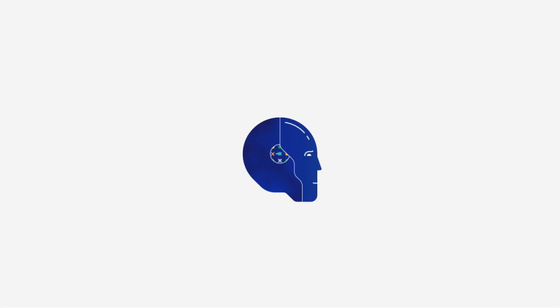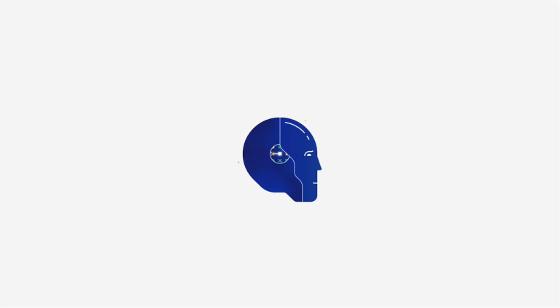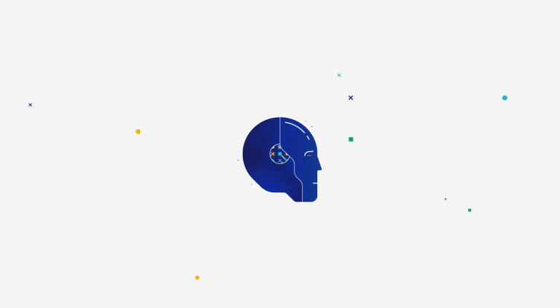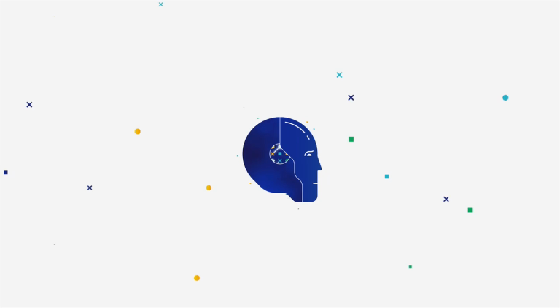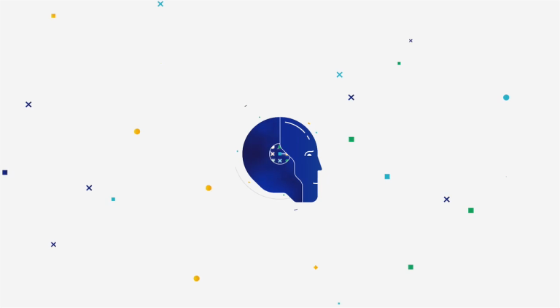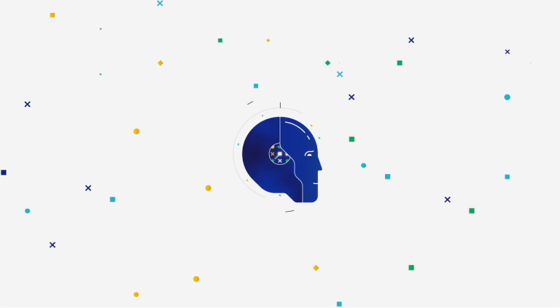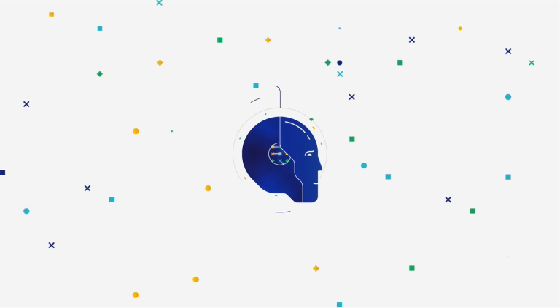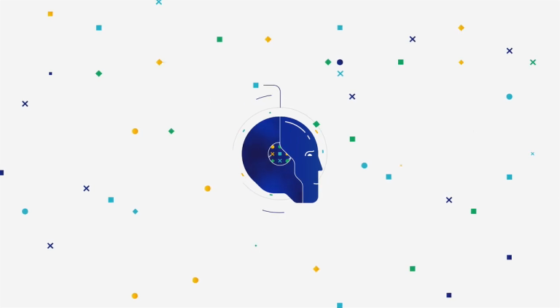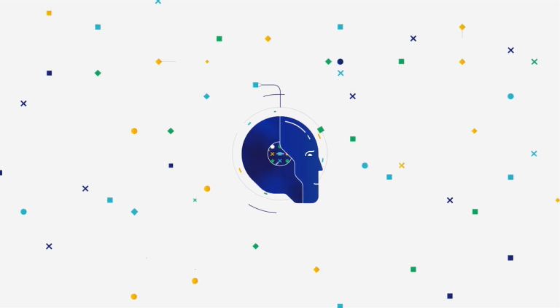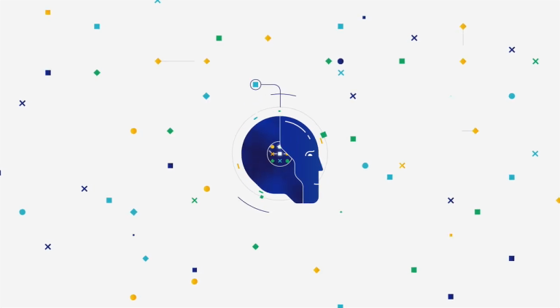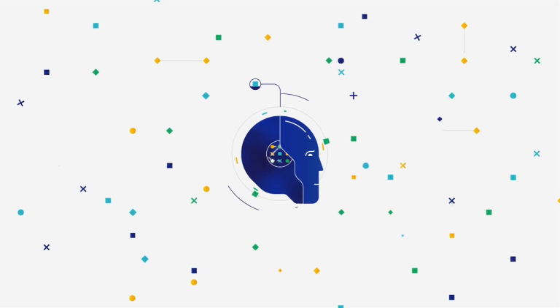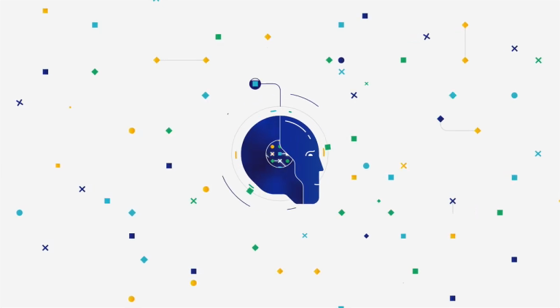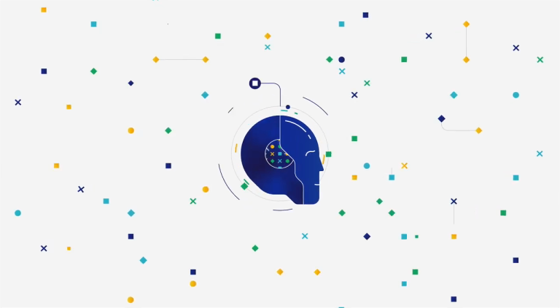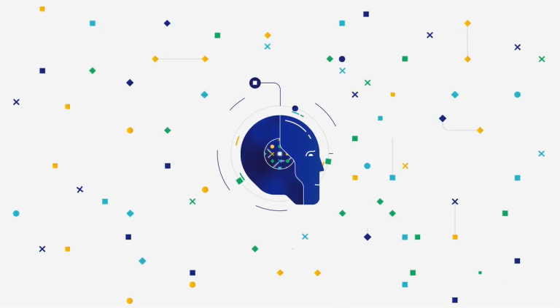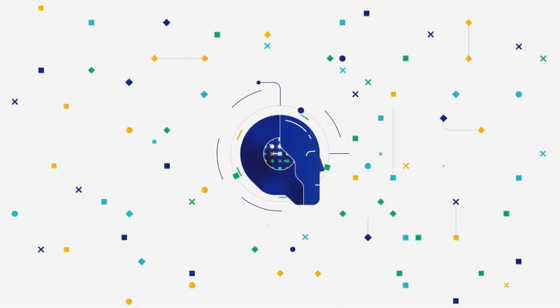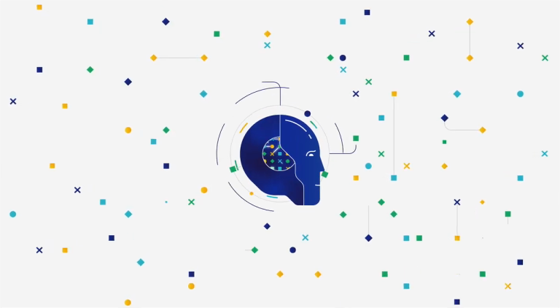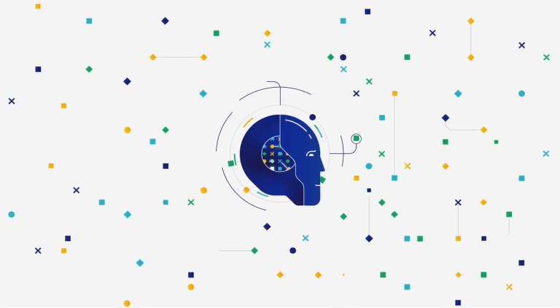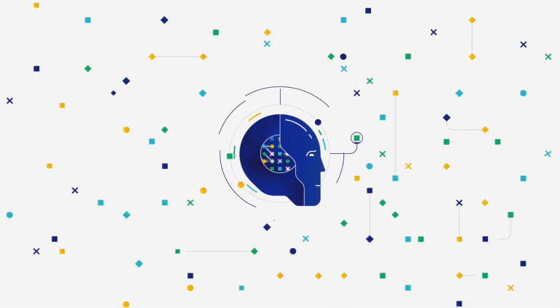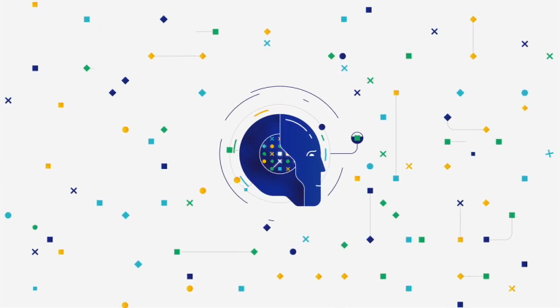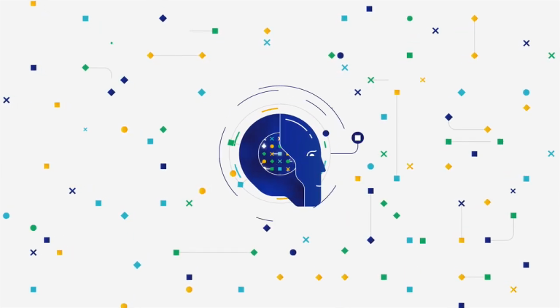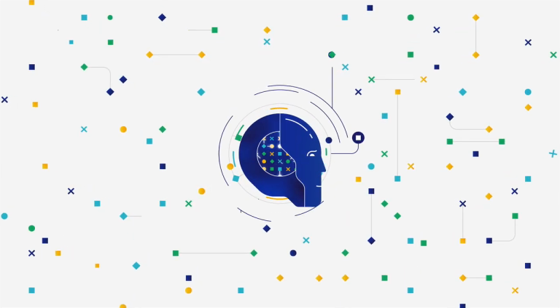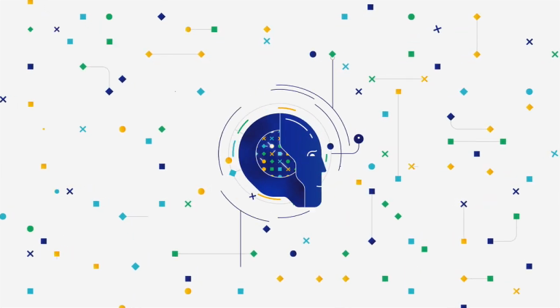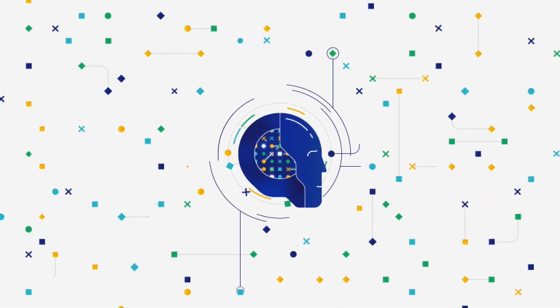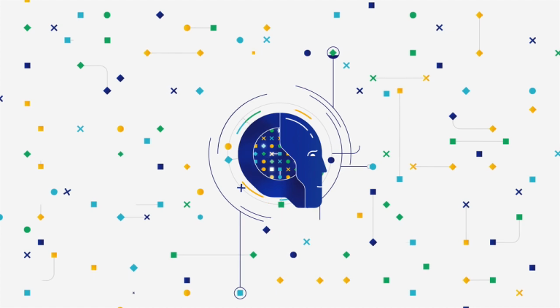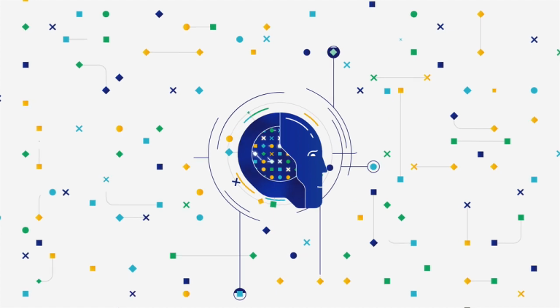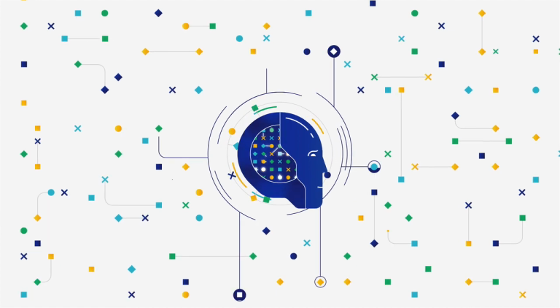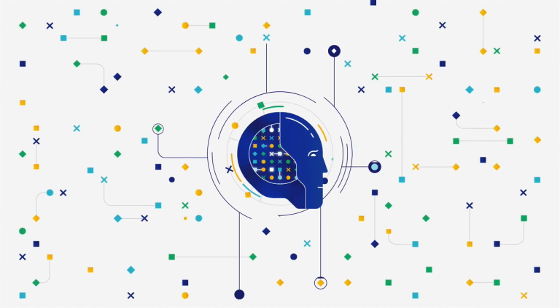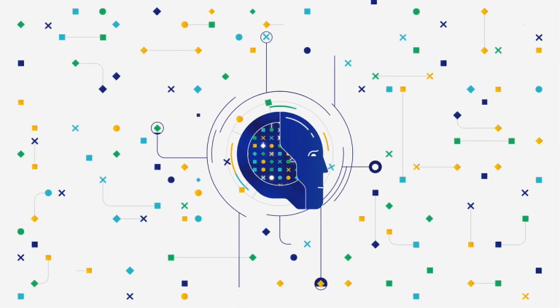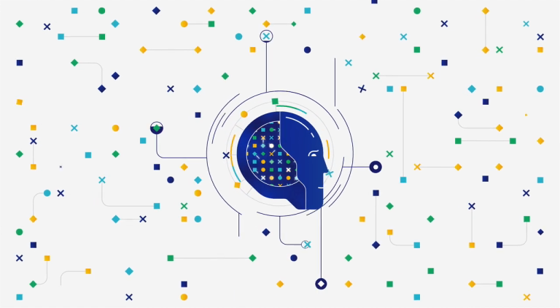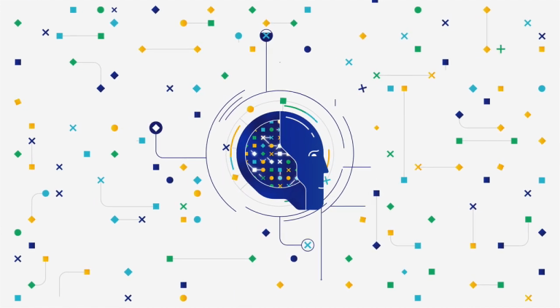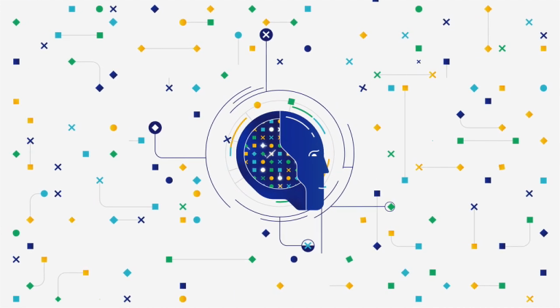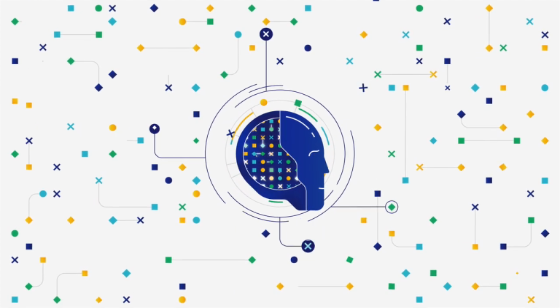For 25 years, Visa's artificial intelligence has been getting smarter and smarter and smarter.